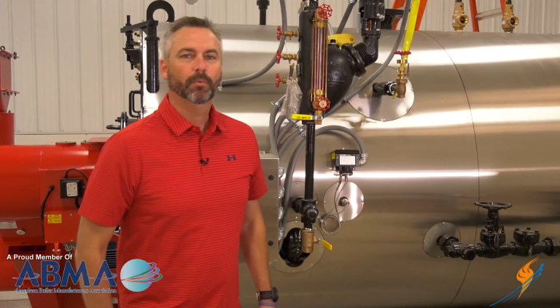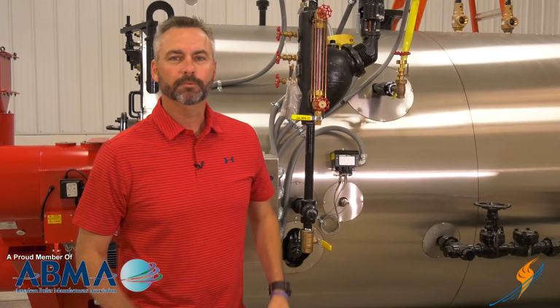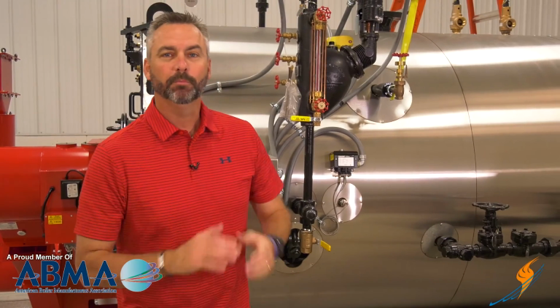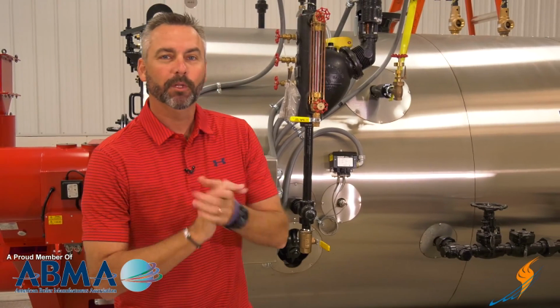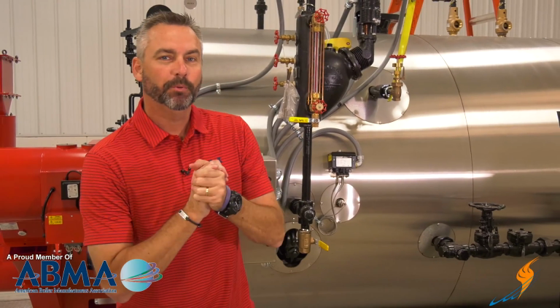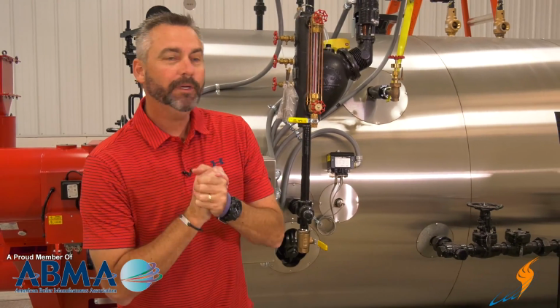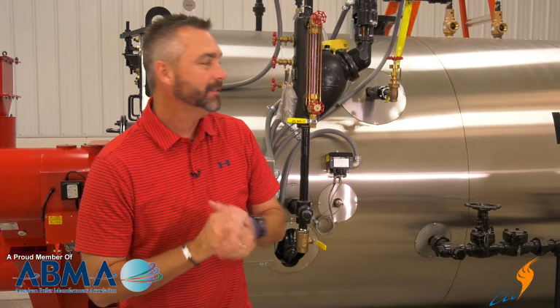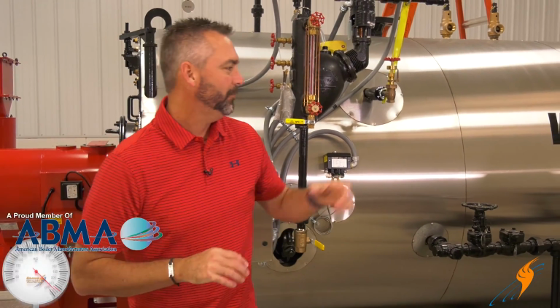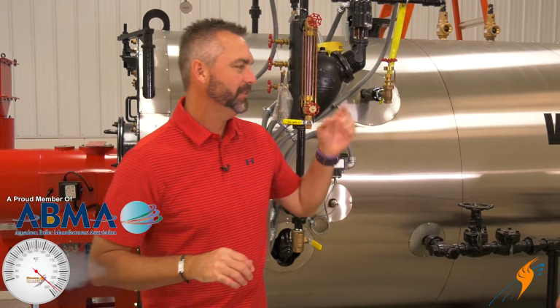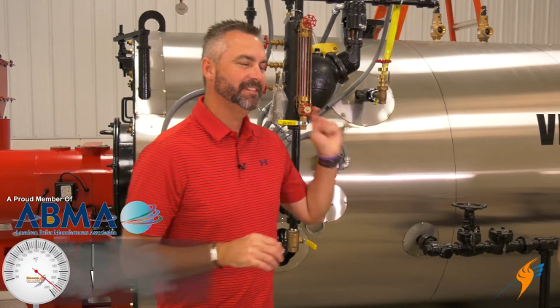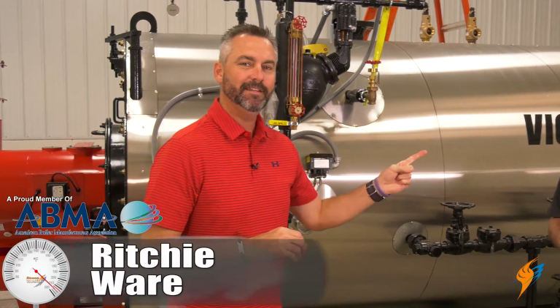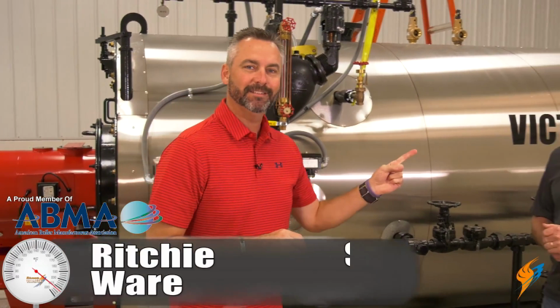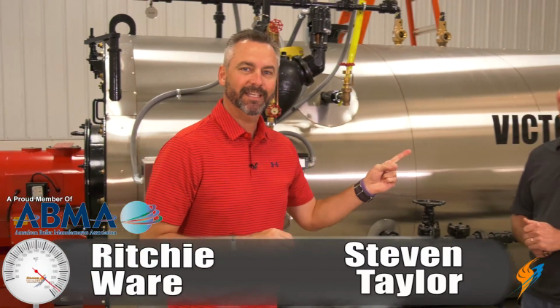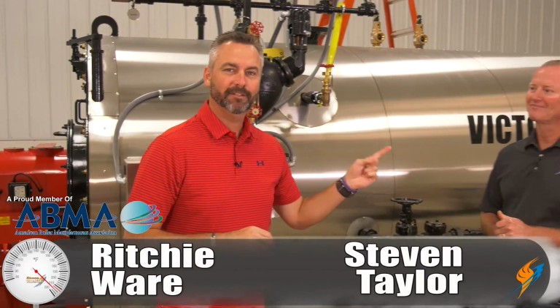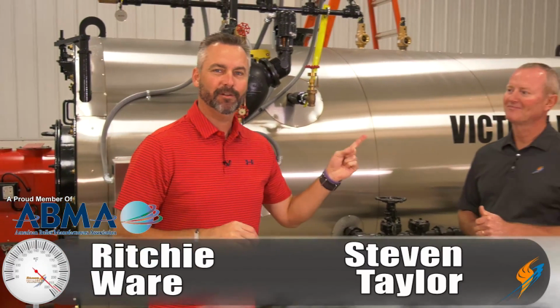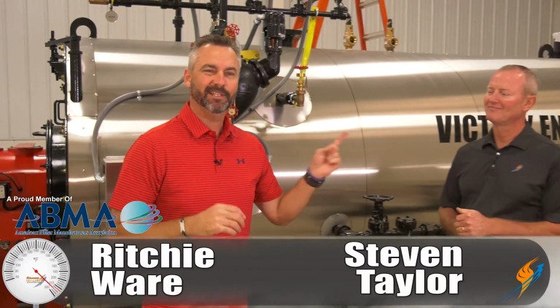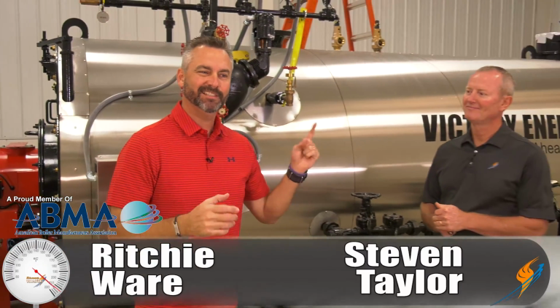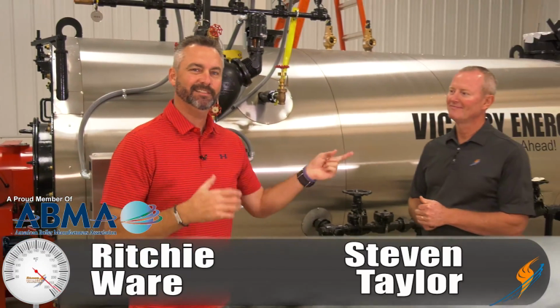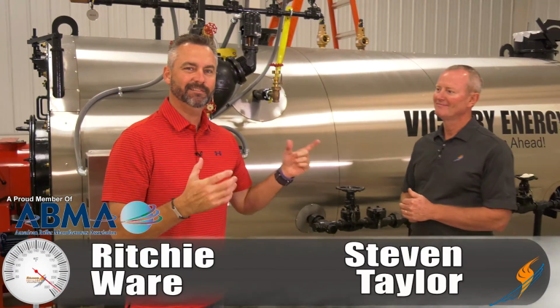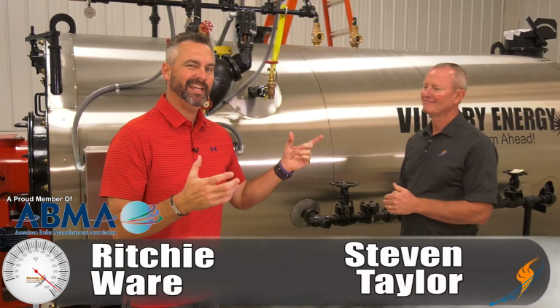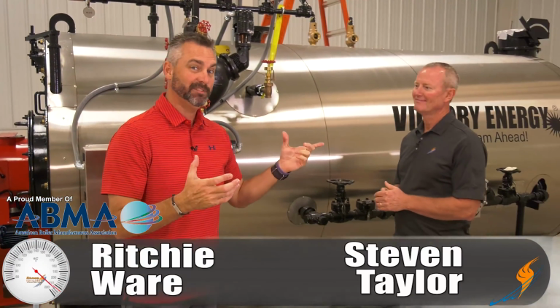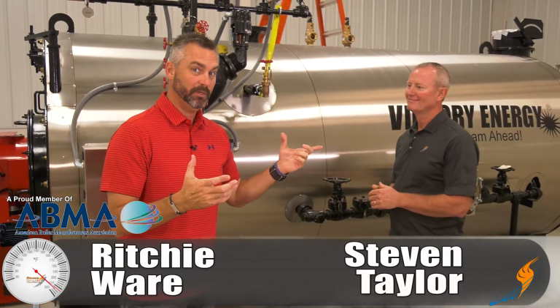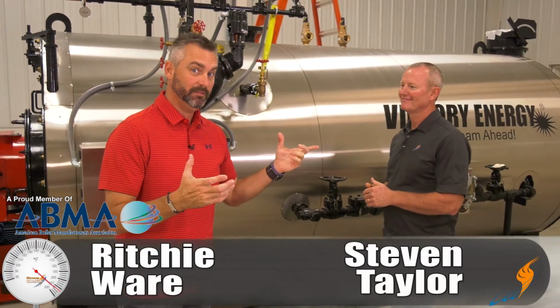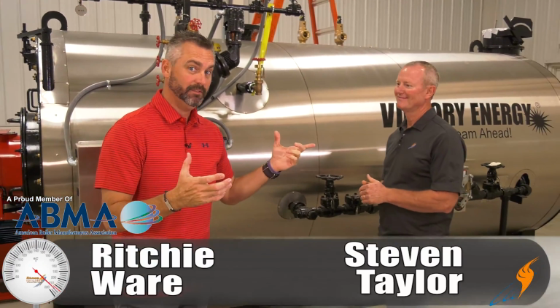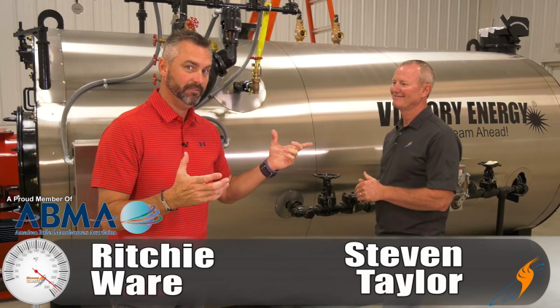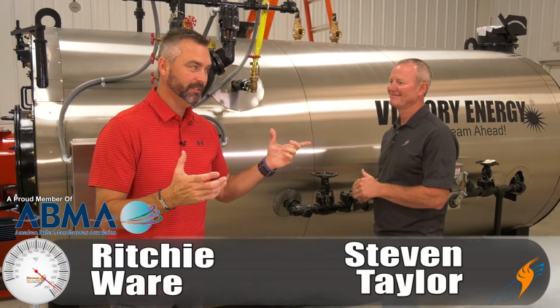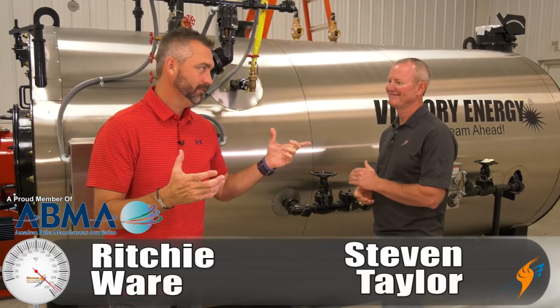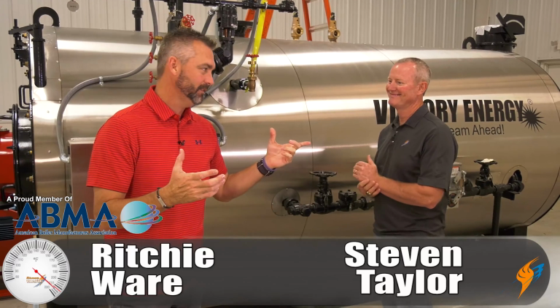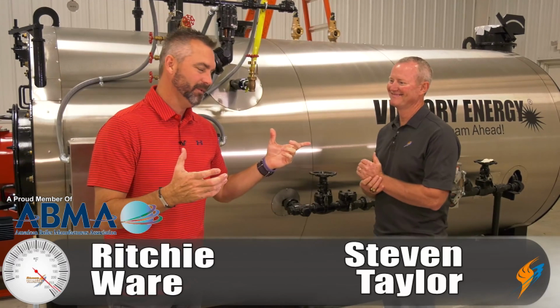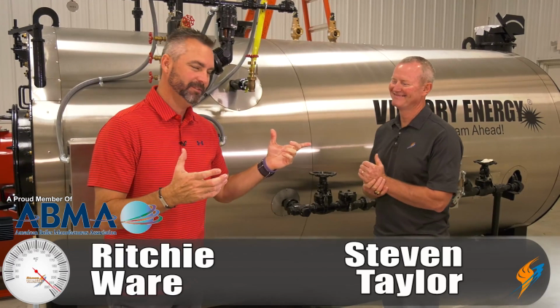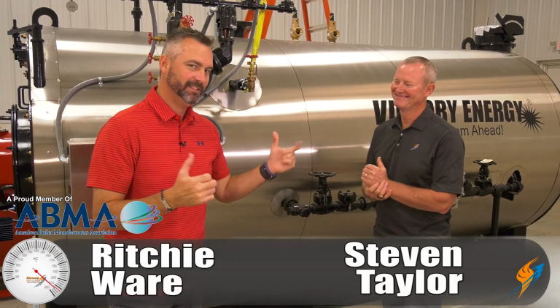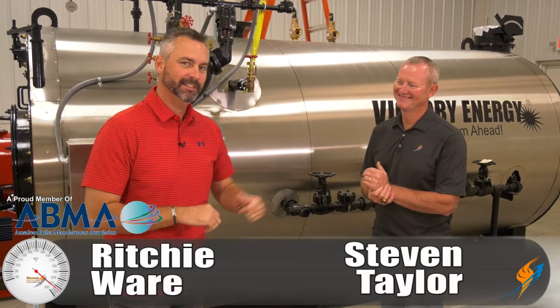Welcome to The Boiling Point. I'm with Stephen Taylor, our resident expert in the boiler side.